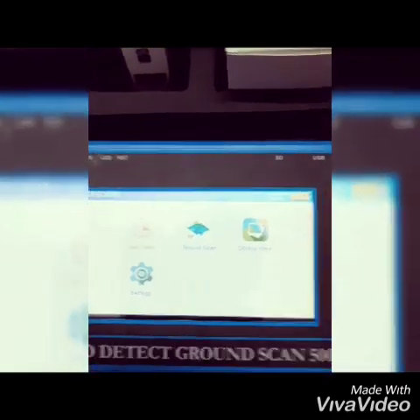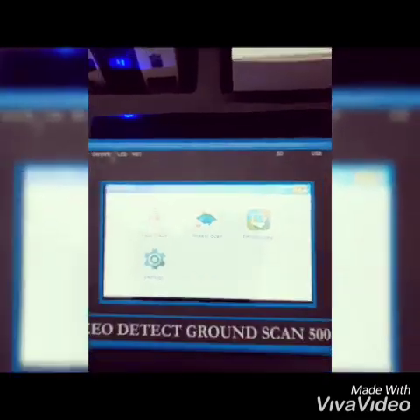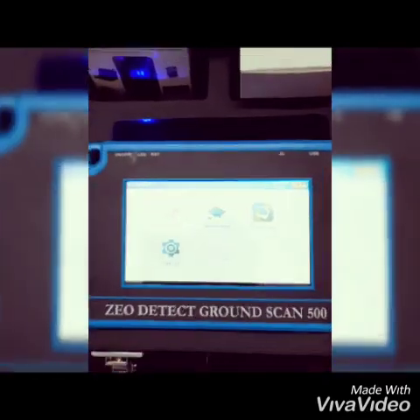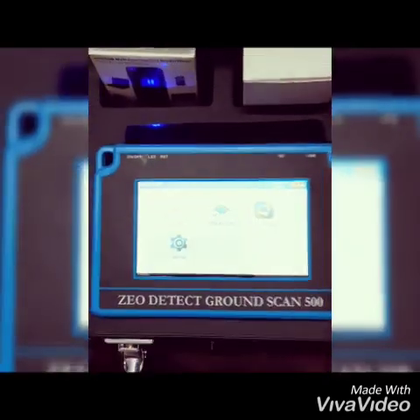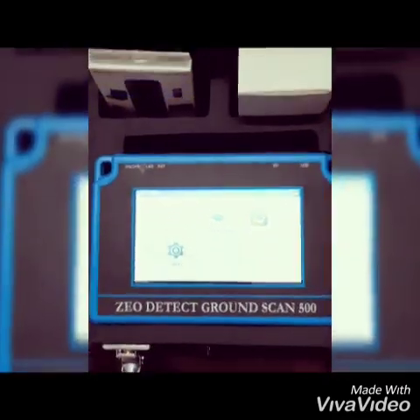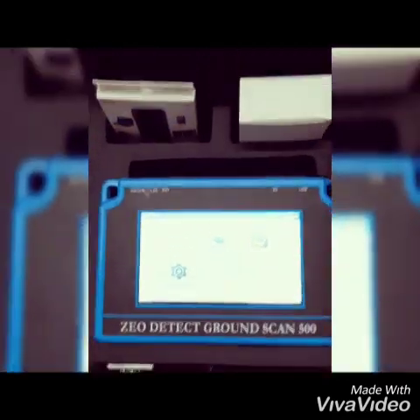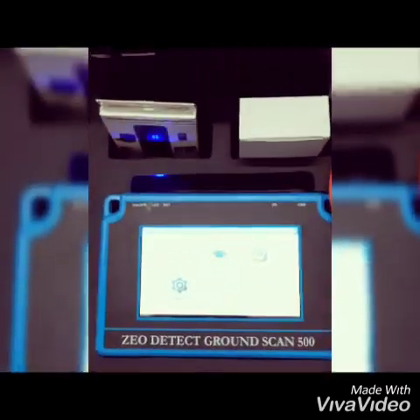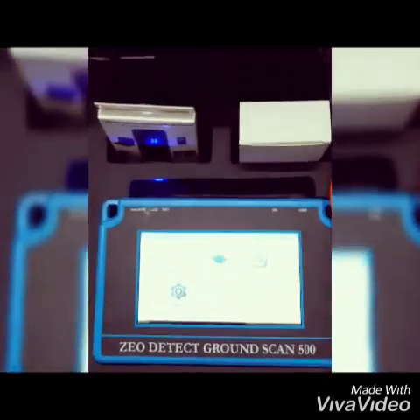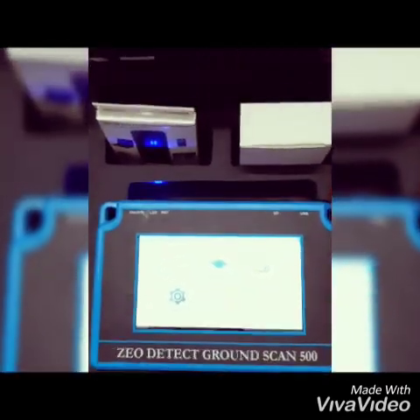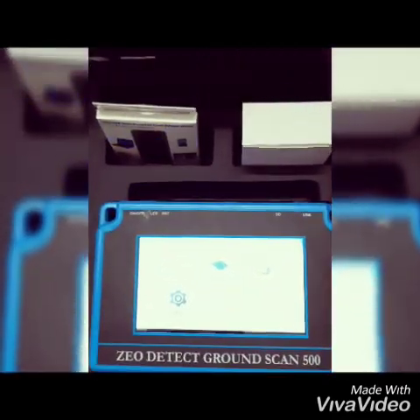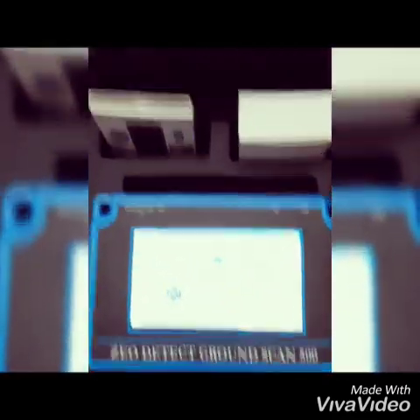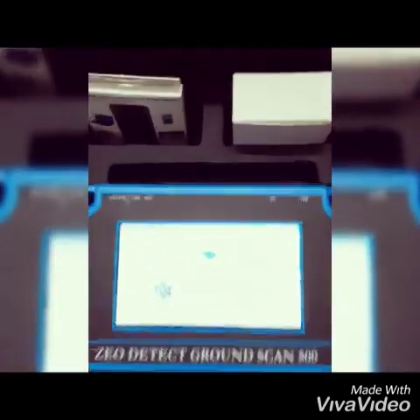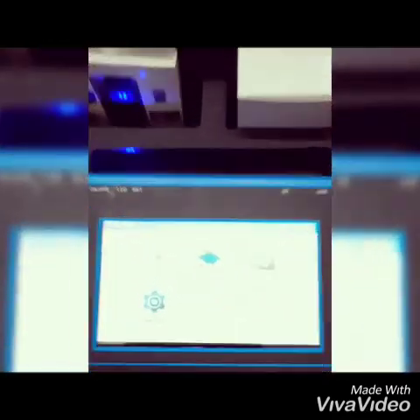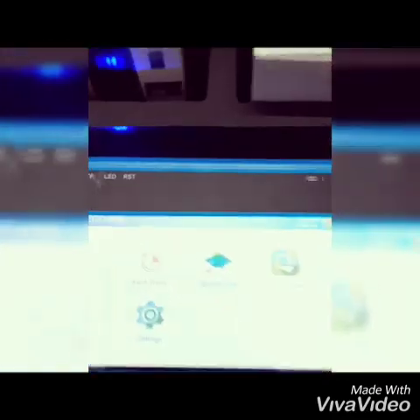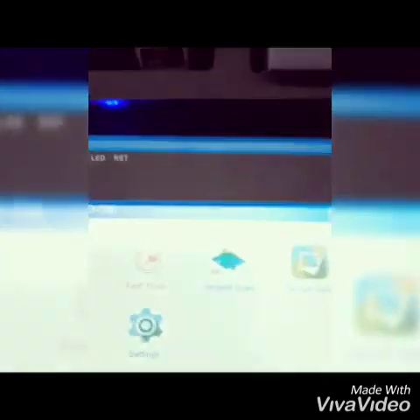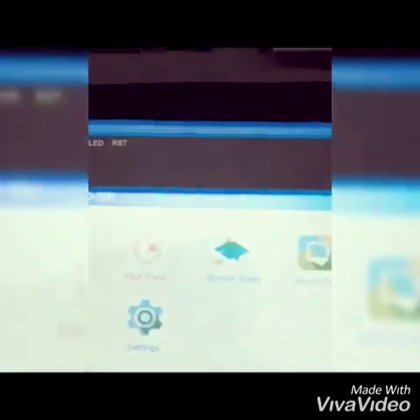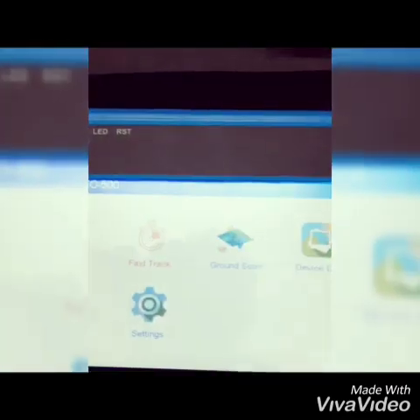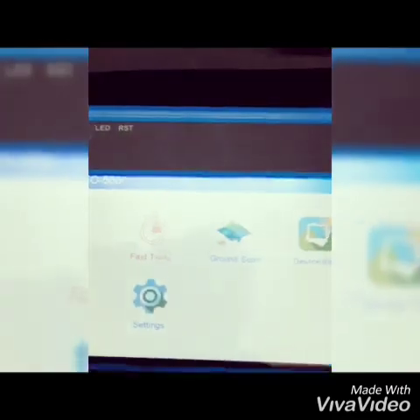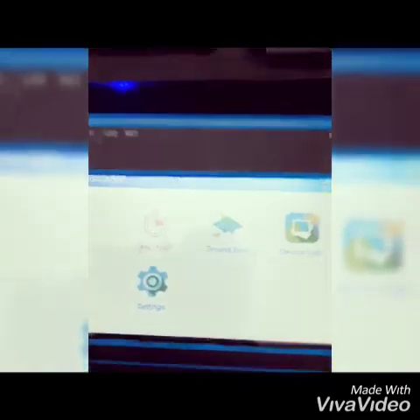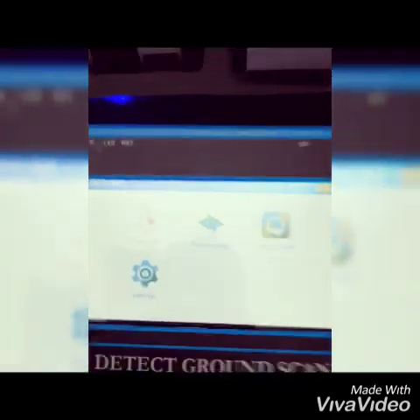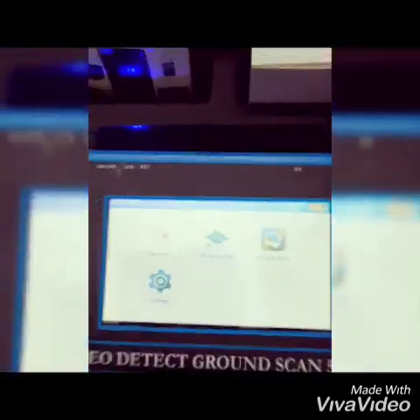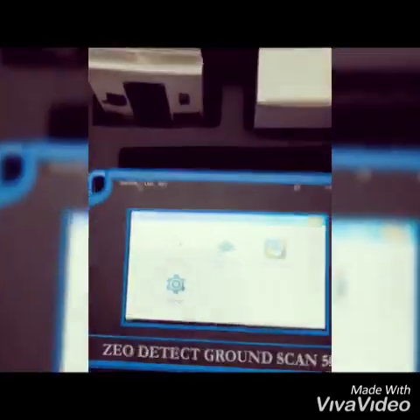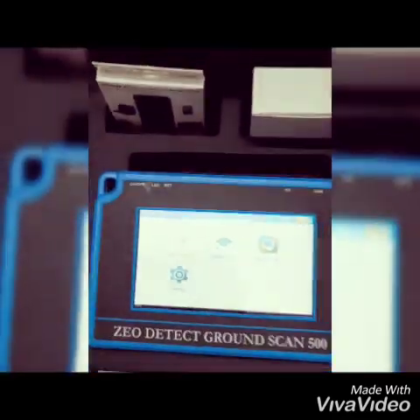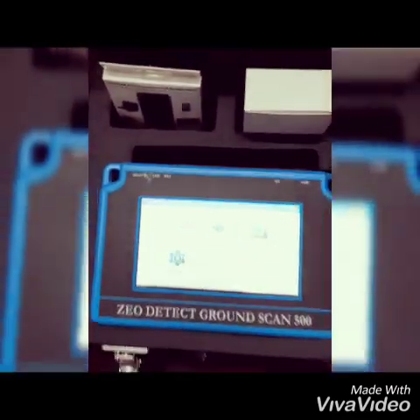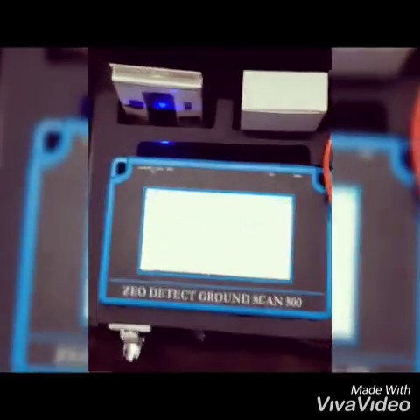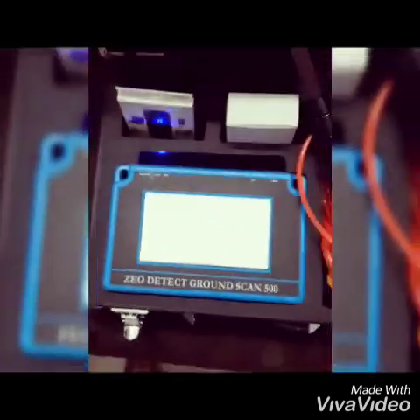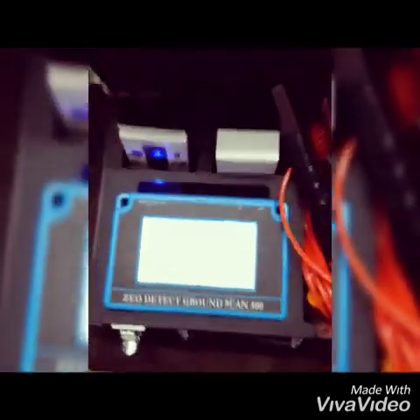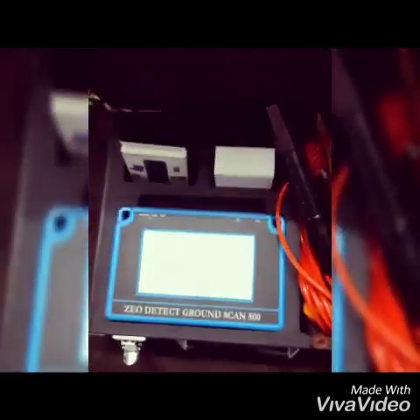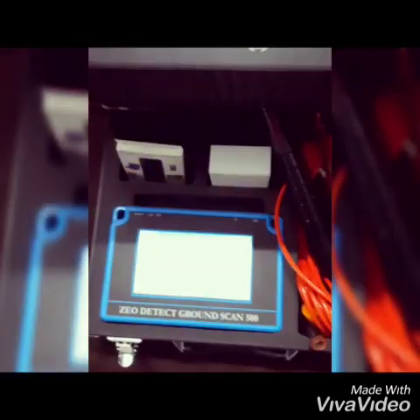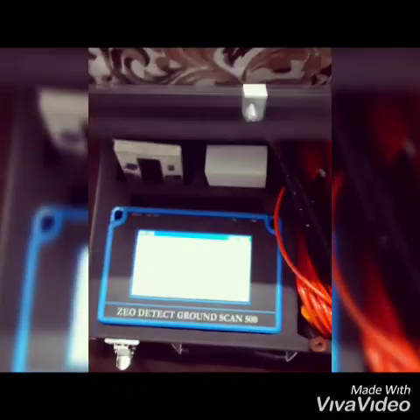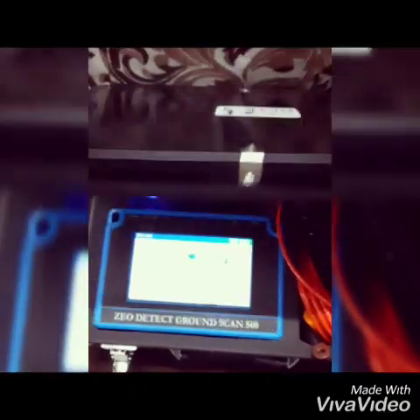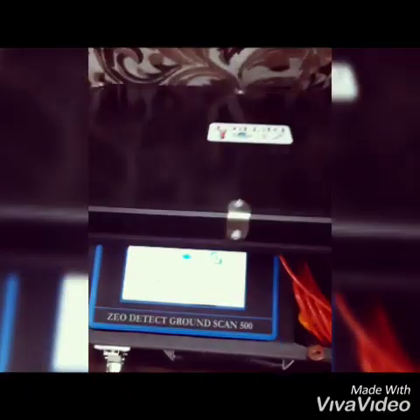This is the overview of the Geo-Detect technology.